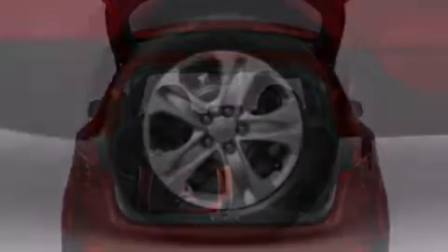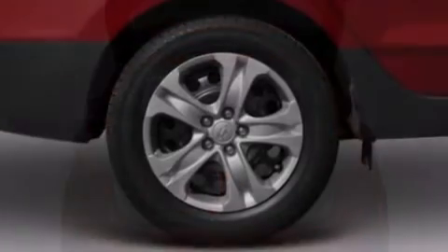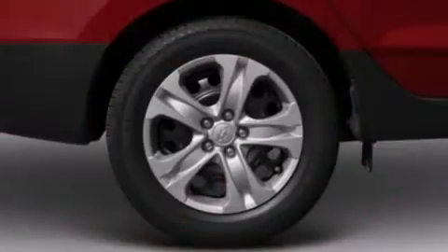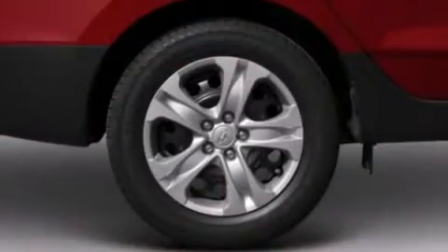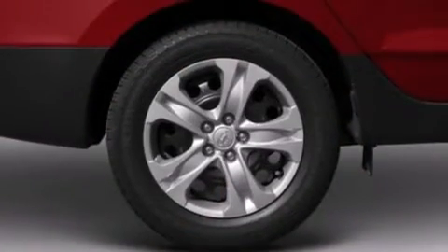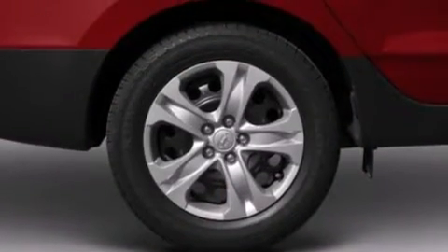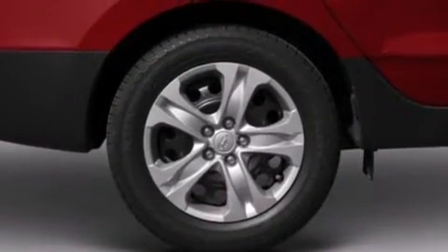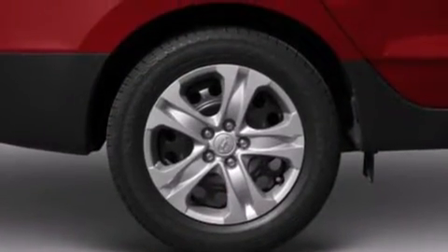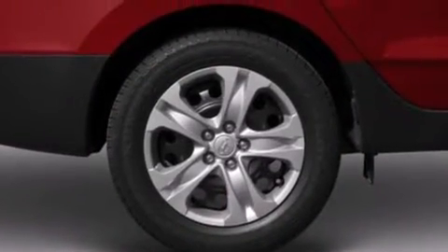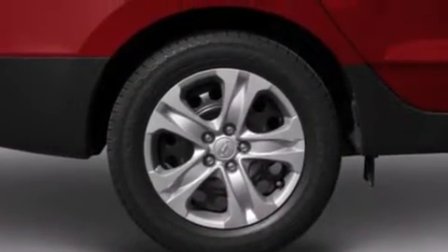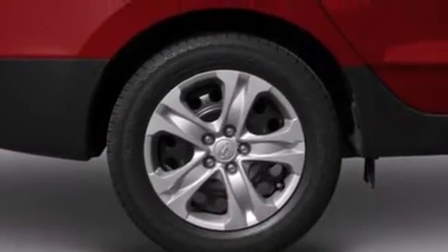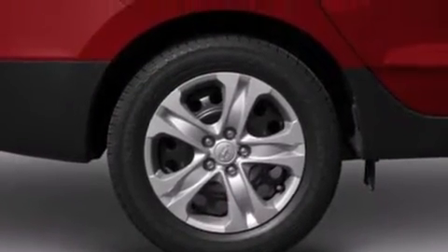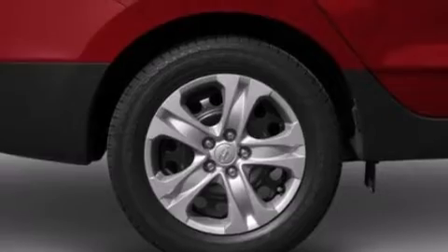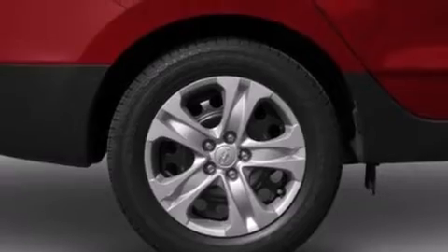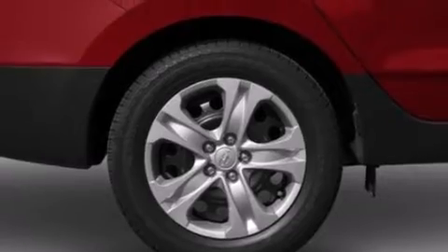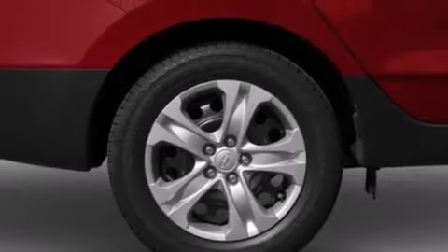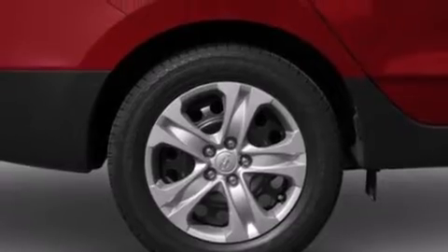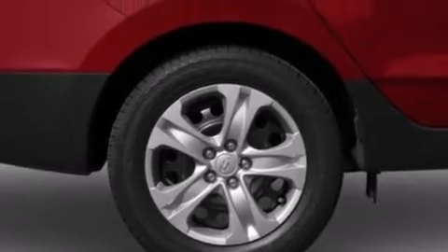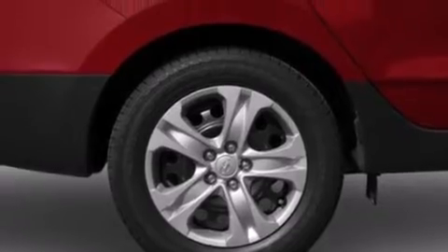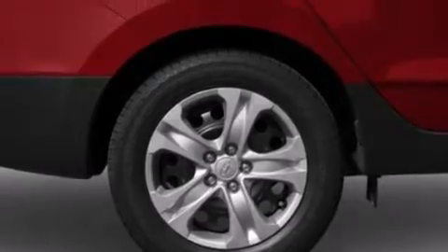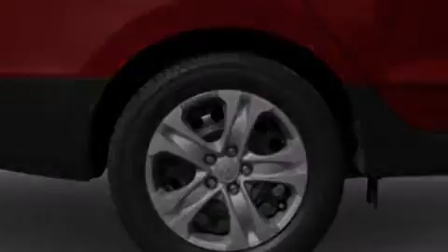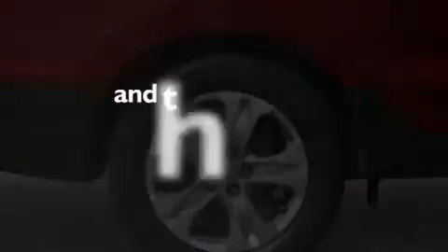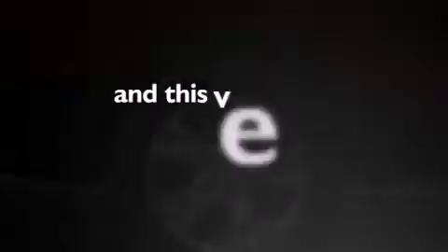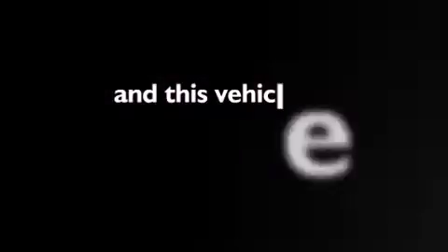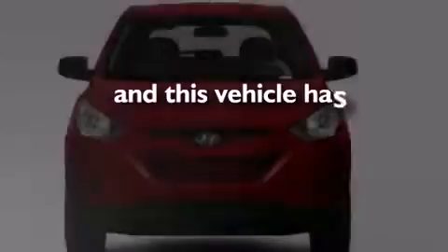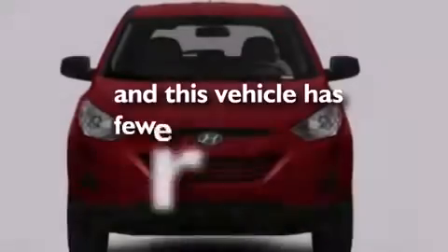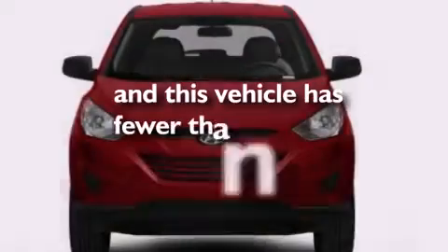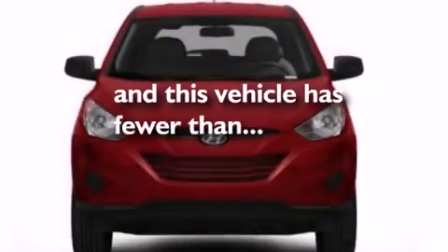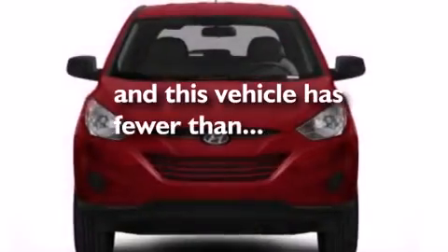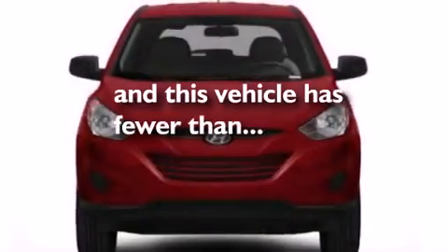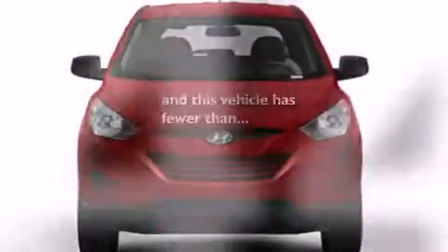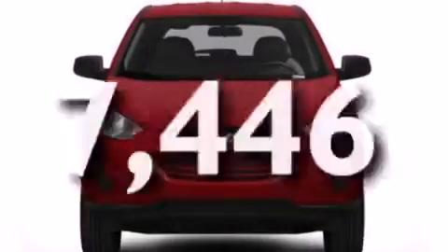Additional features include a security system, traction control, and a keyless entry system. This vehicle has fewer than 8,000 miles on the odometer.